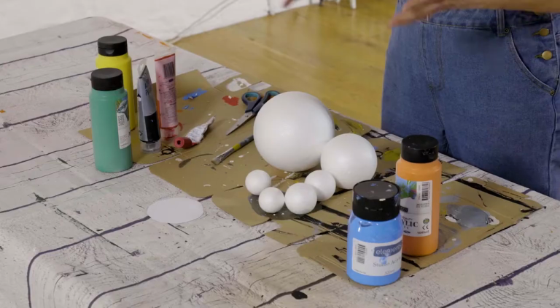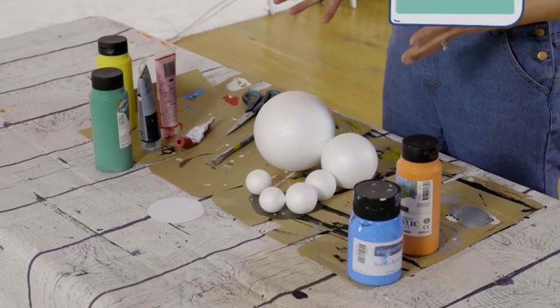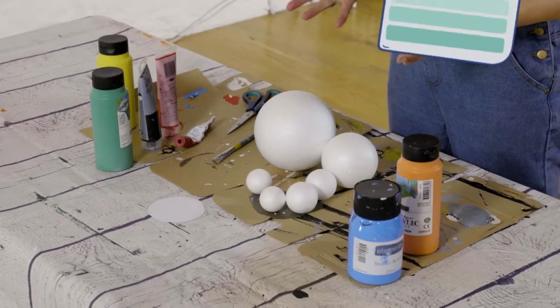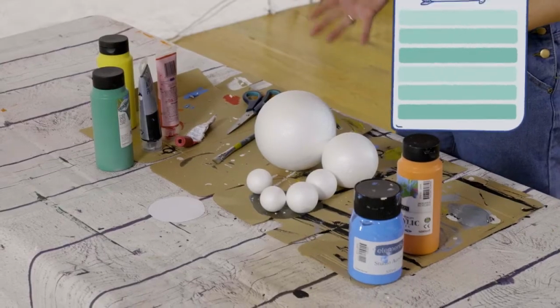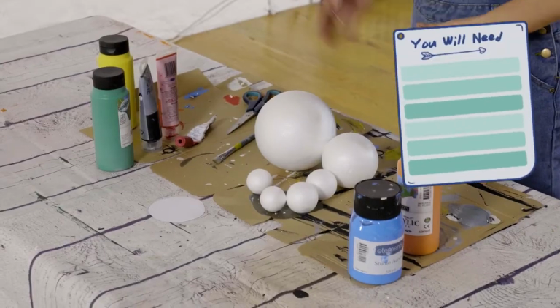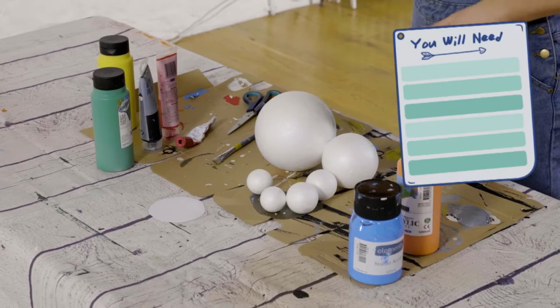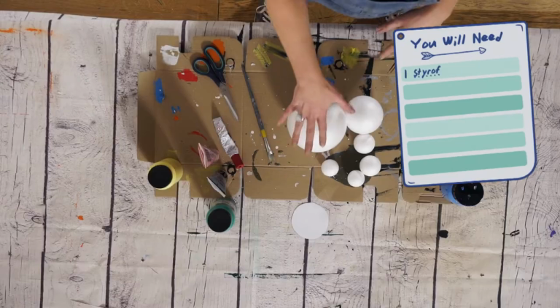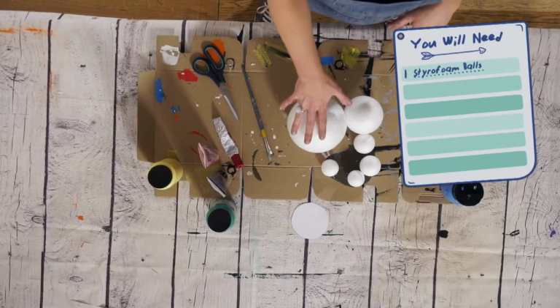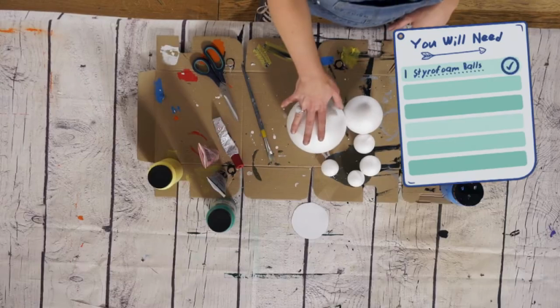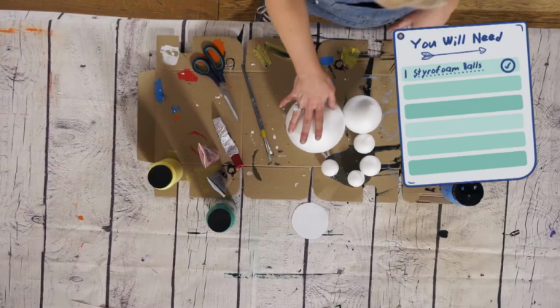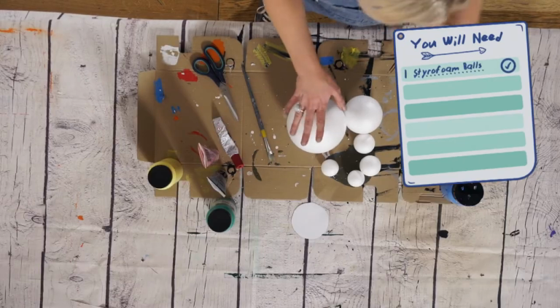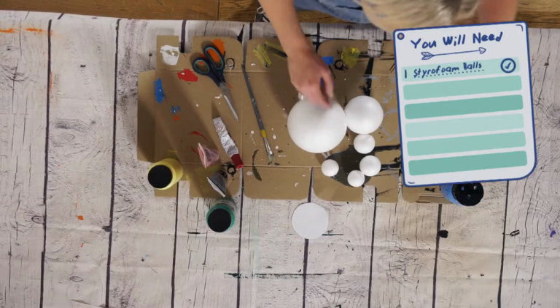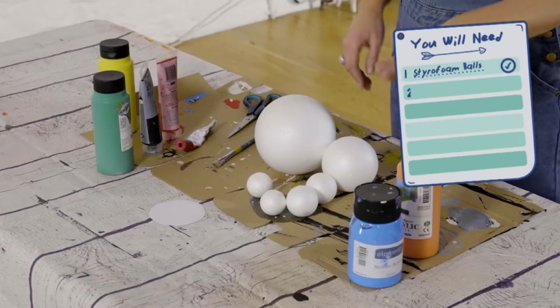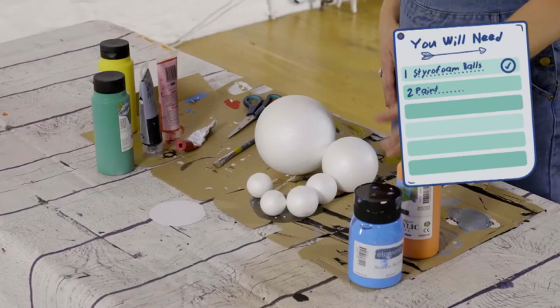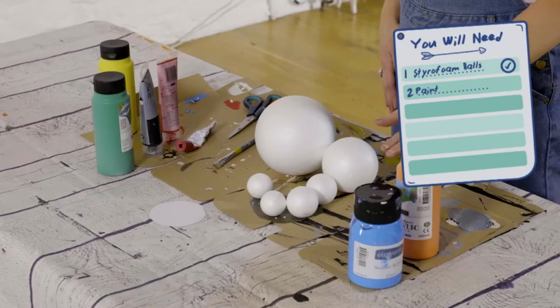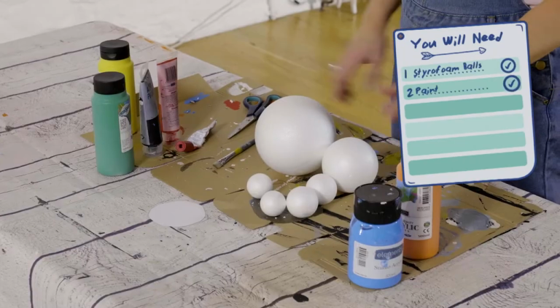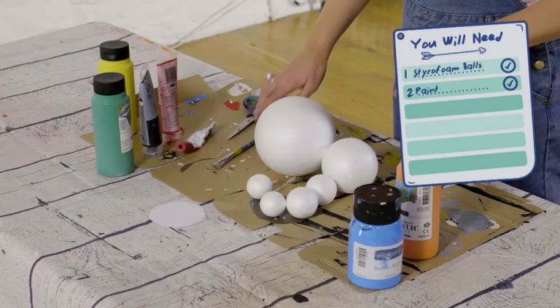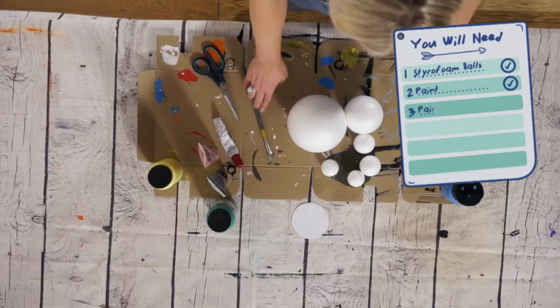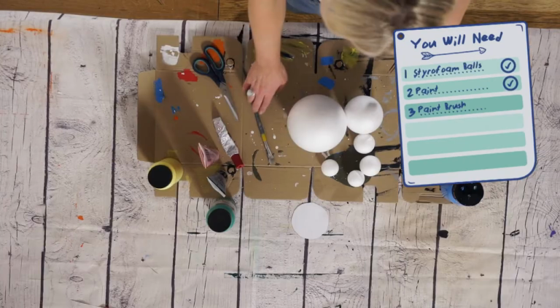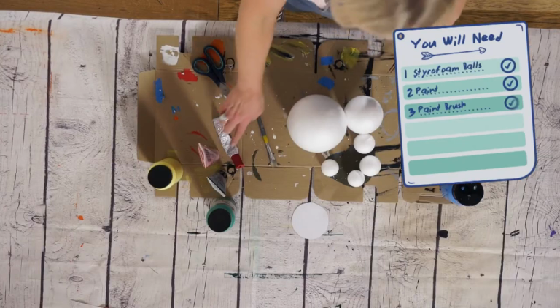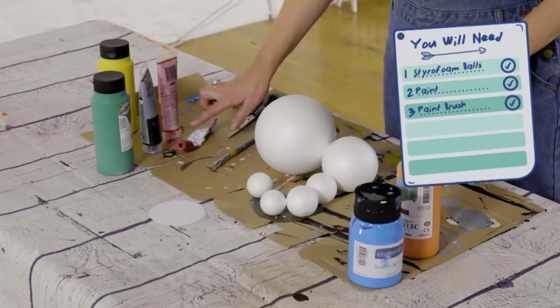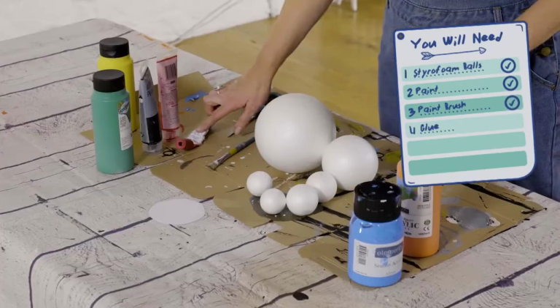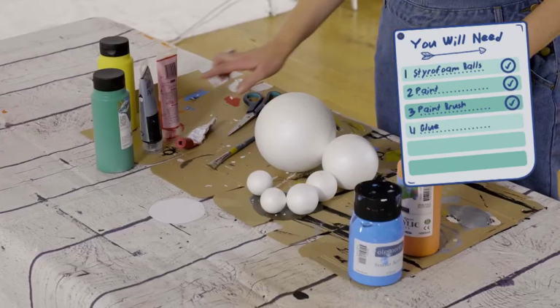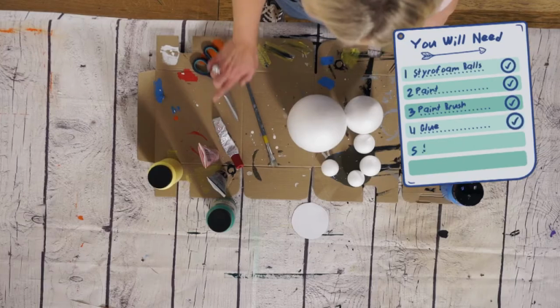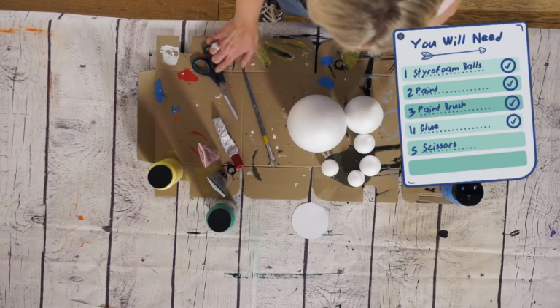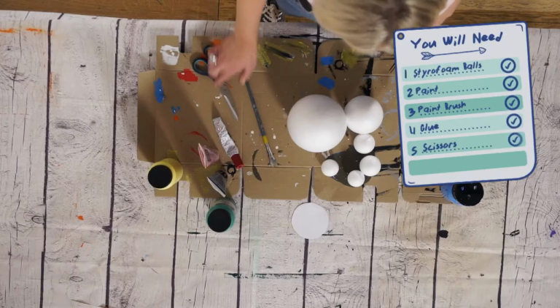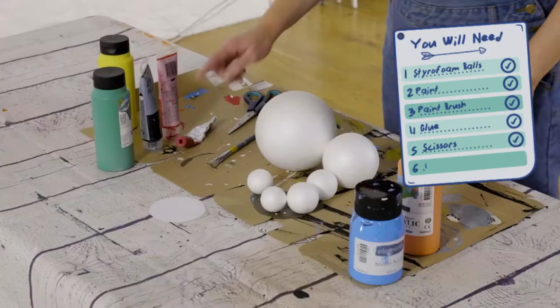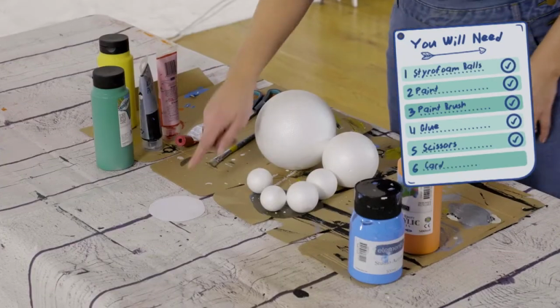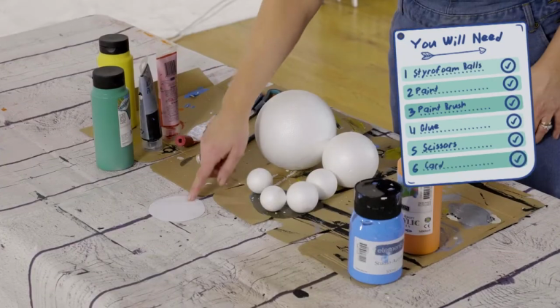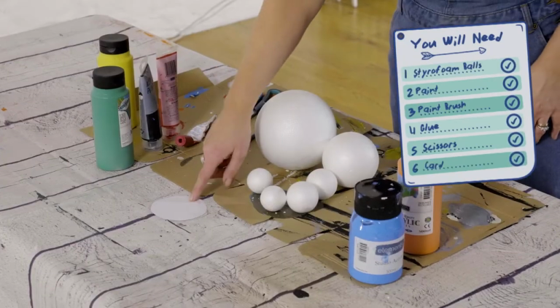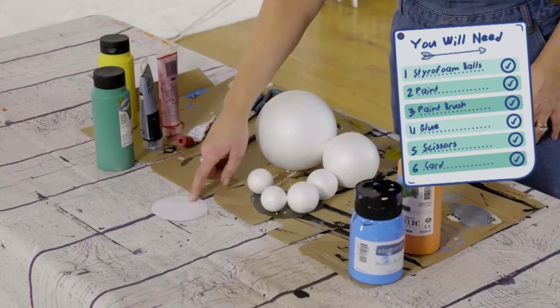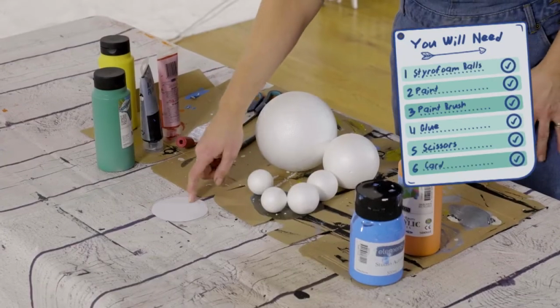What you need for this is some styrofoam balls, some paint, a paintbrush, glue, scissors, and a tiny bit of card.